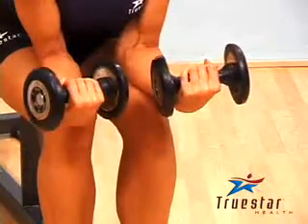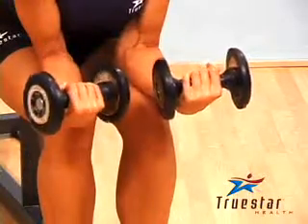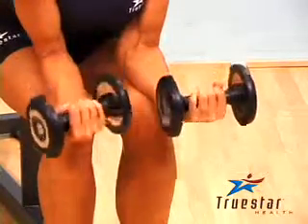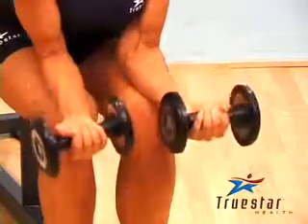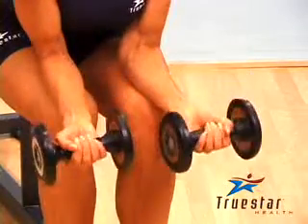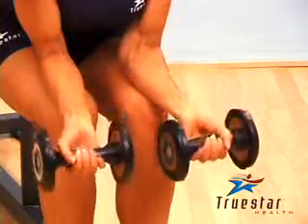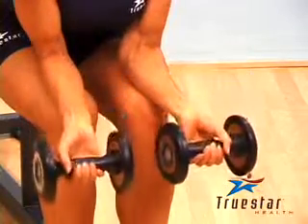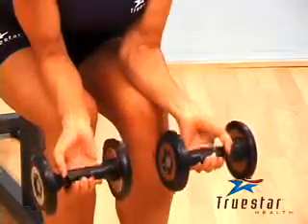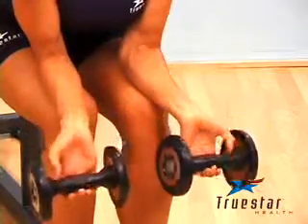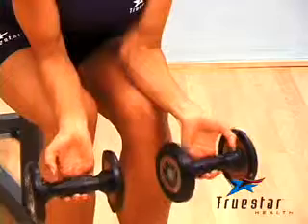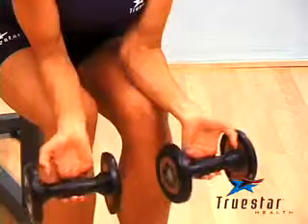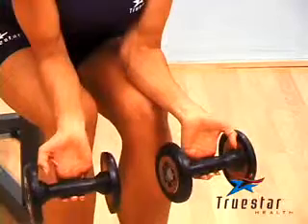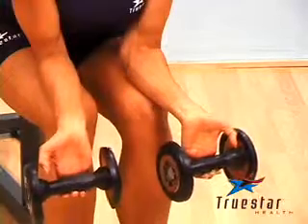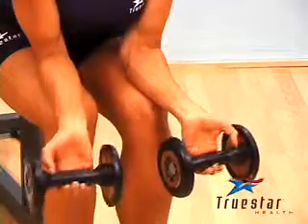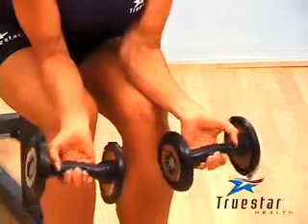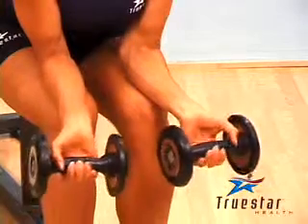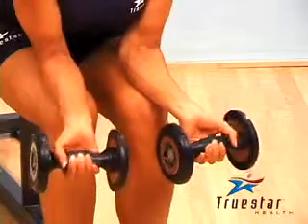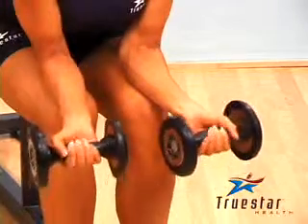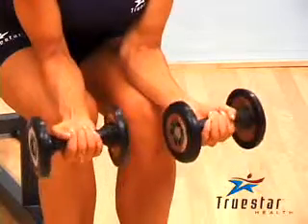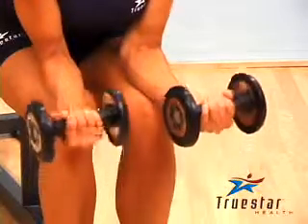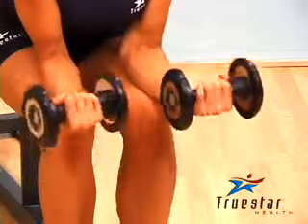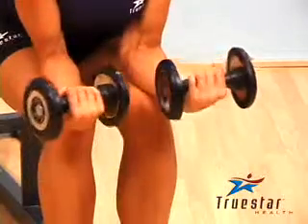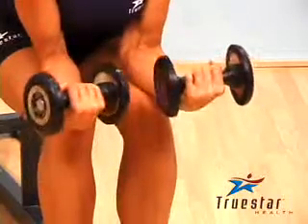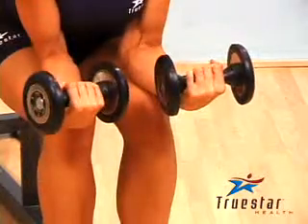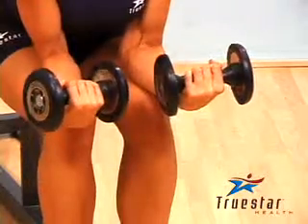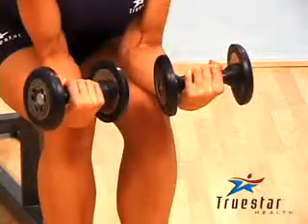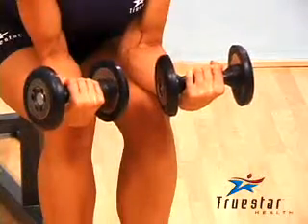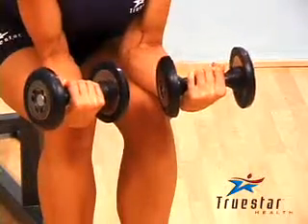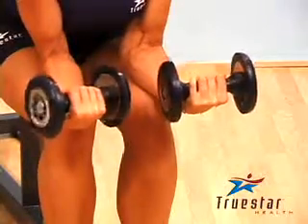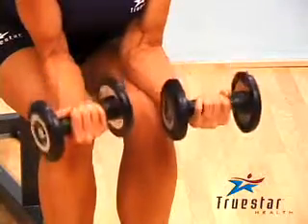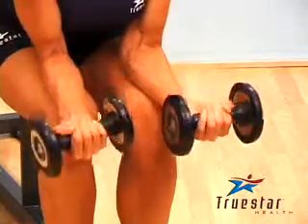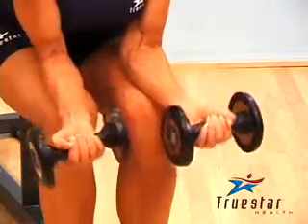Extend the dumbbell all the way down. Pause for a second, curl all the way up, contract your forearm, and return to the starting position.